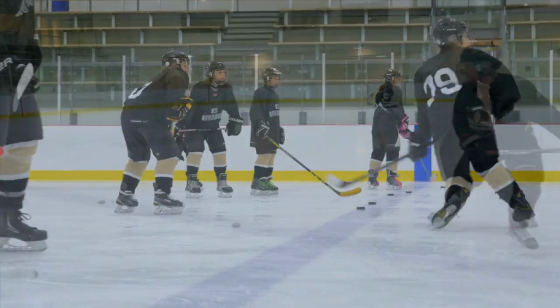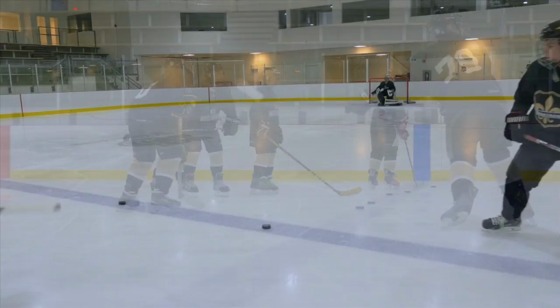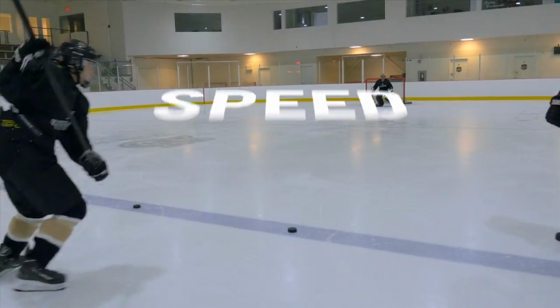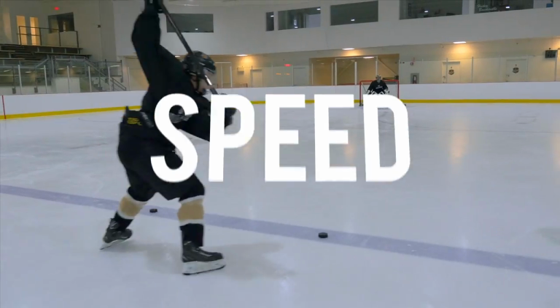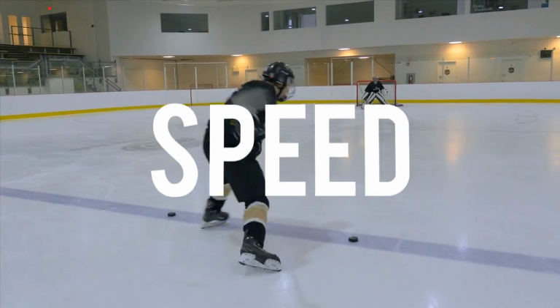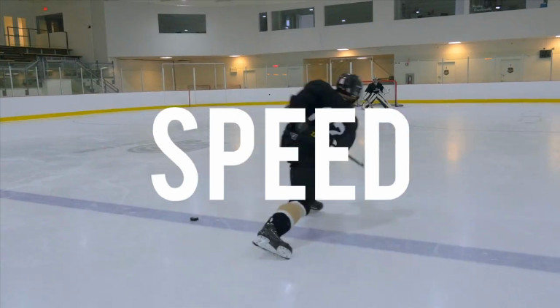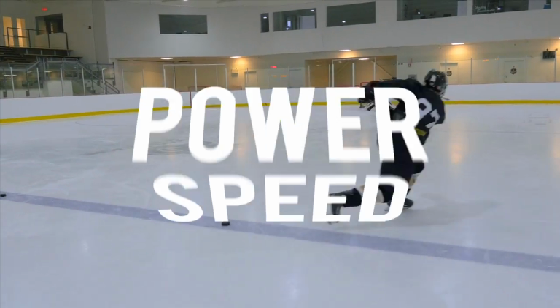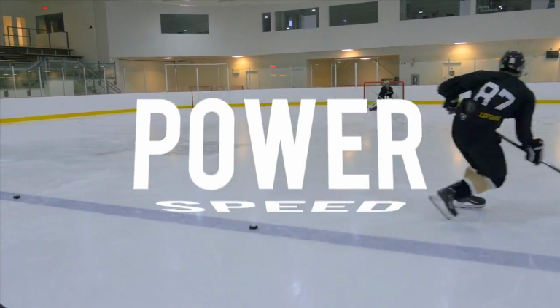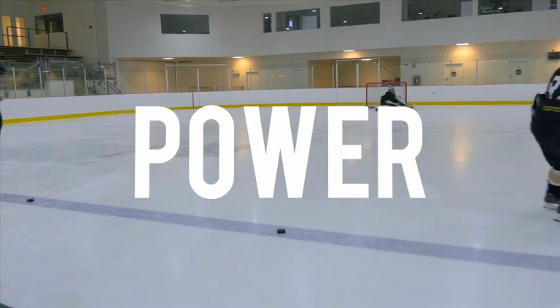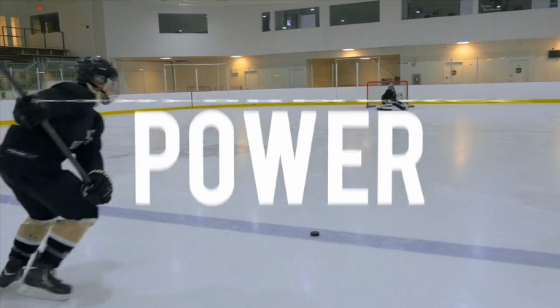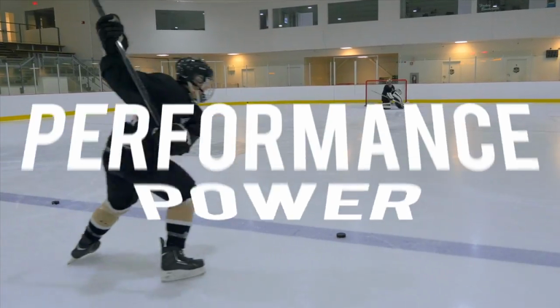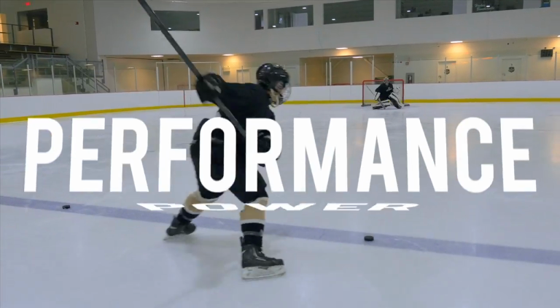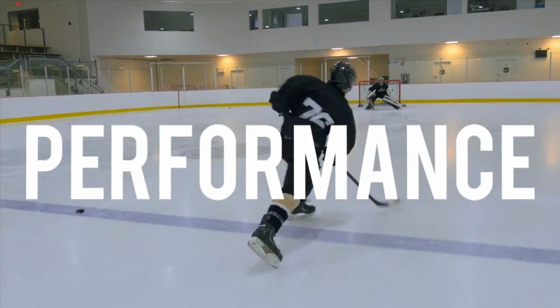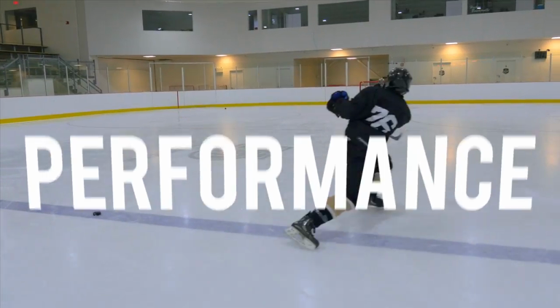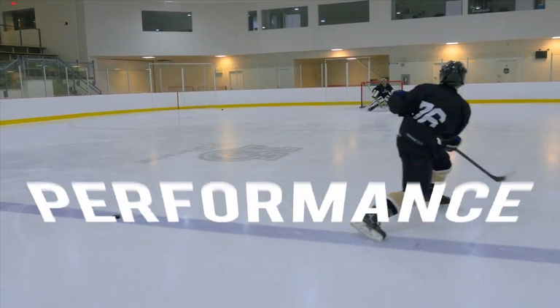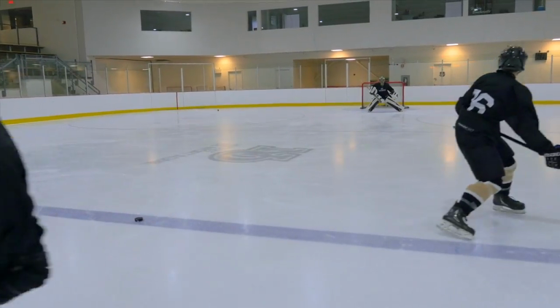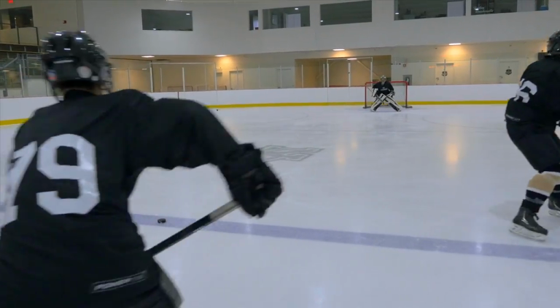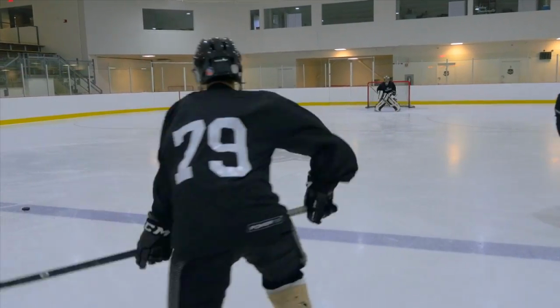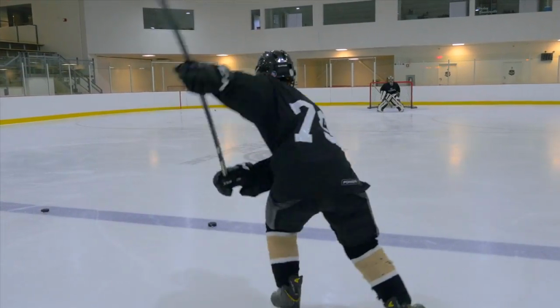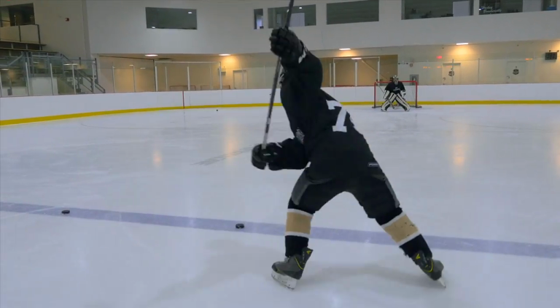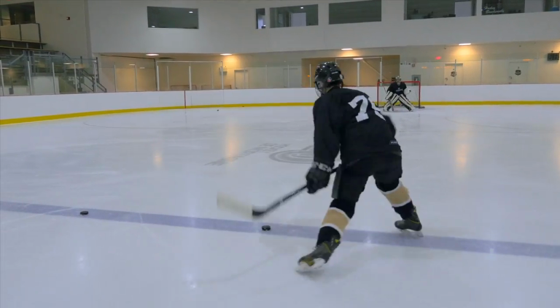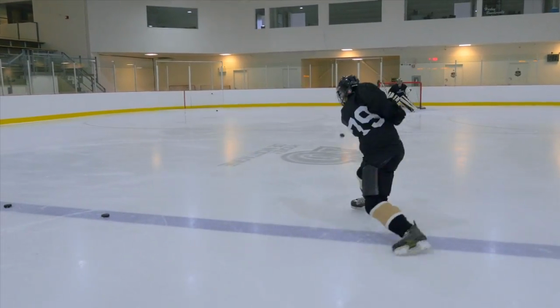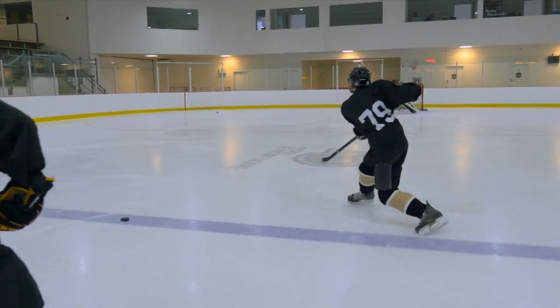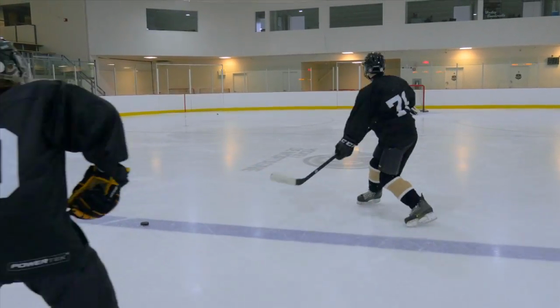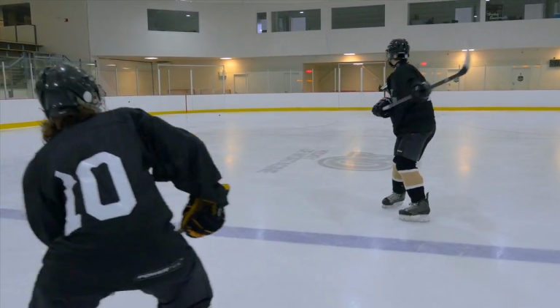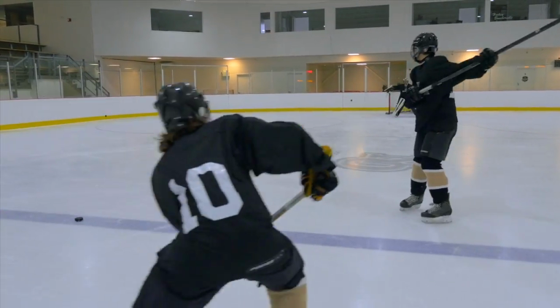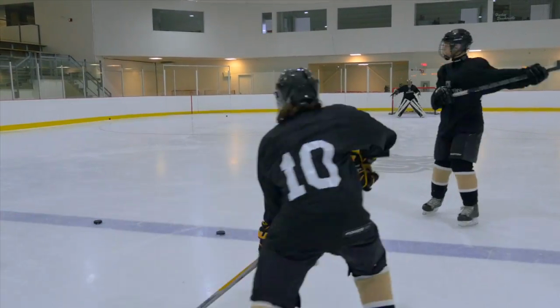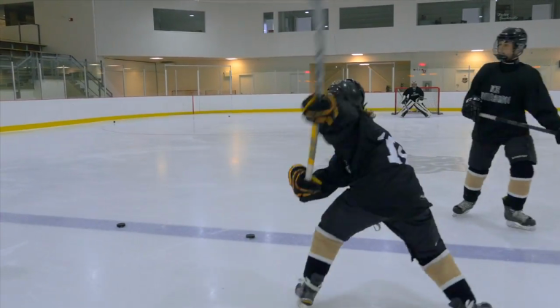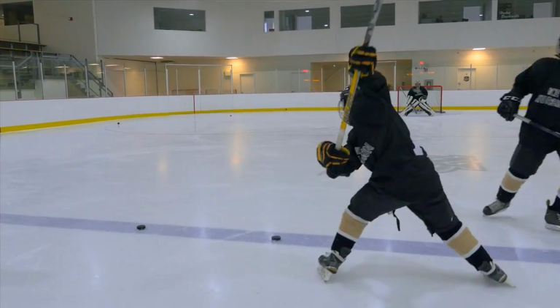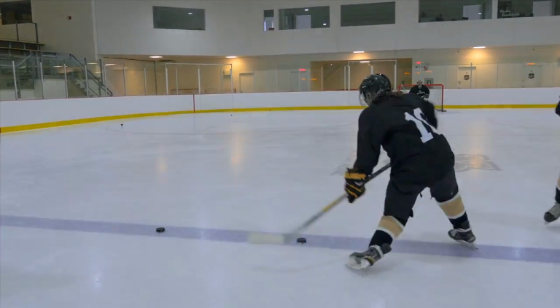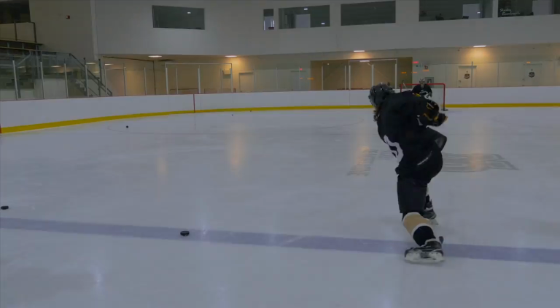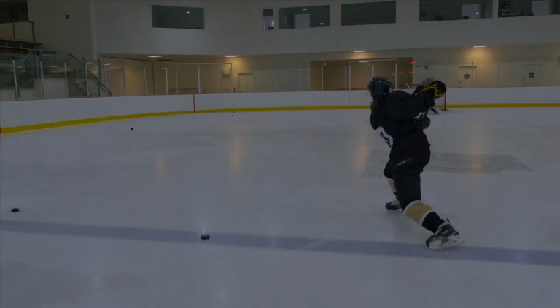Speed. Power. Performance. That's Ice Invasion. Available at Walmart.